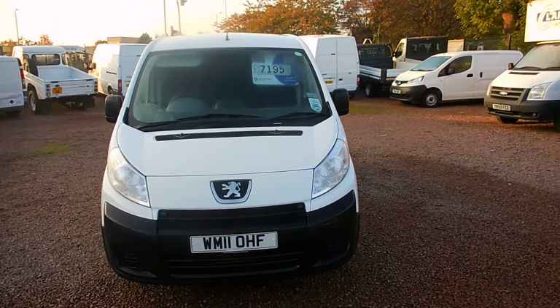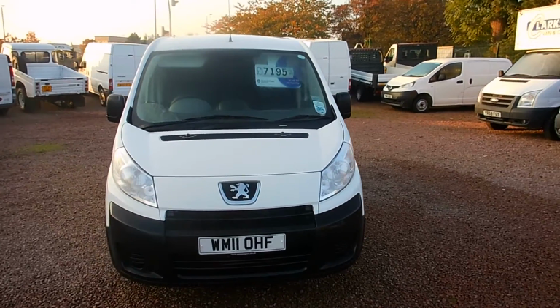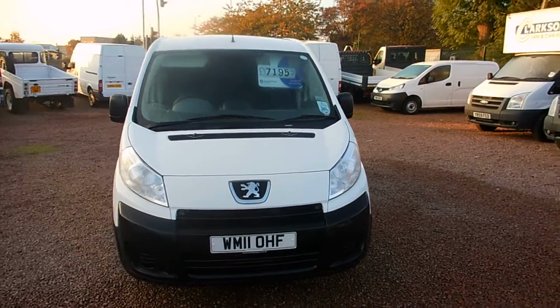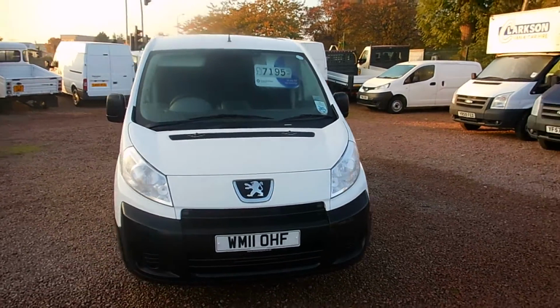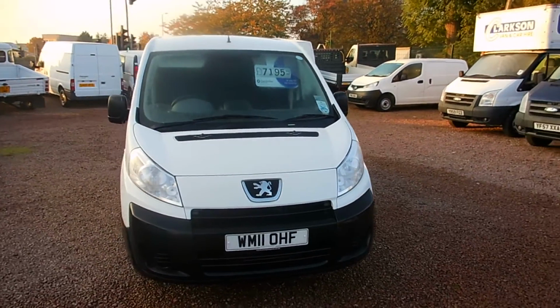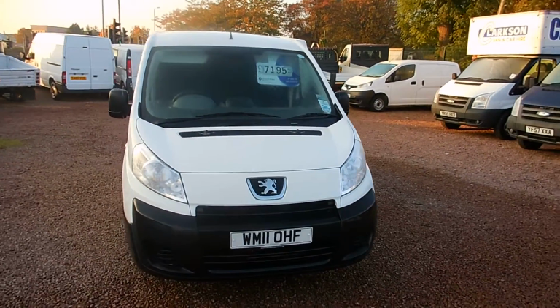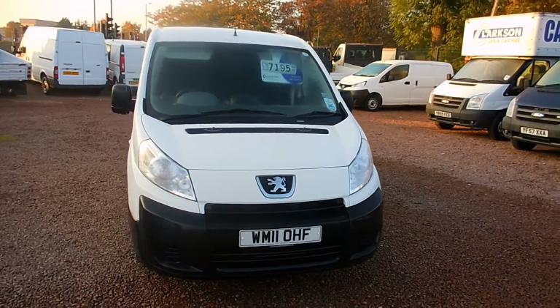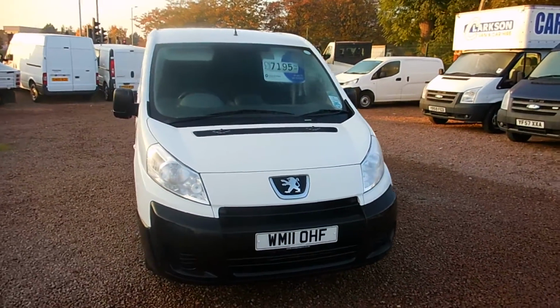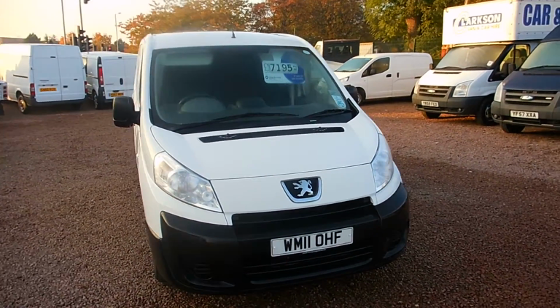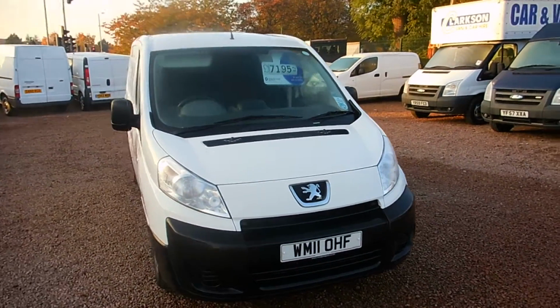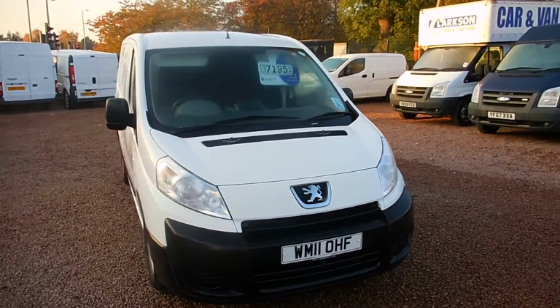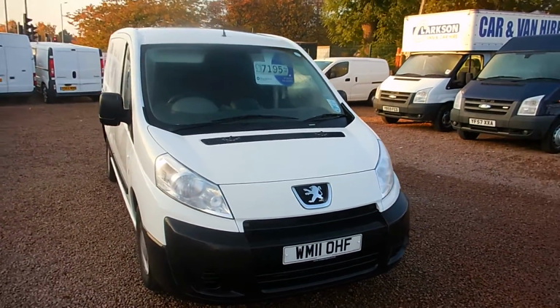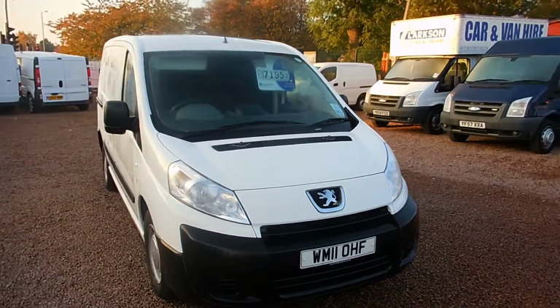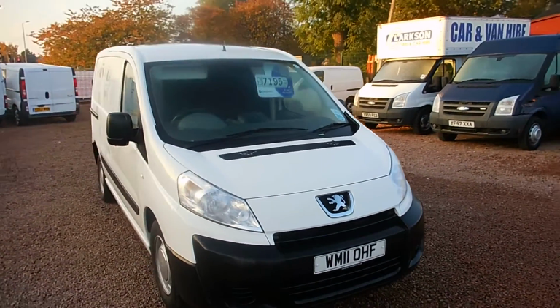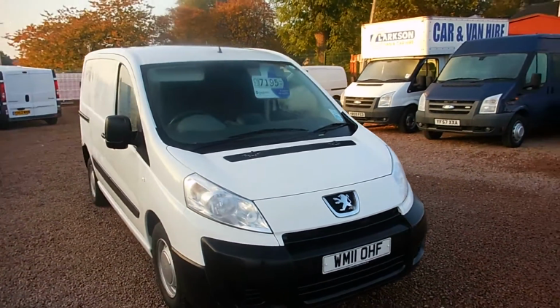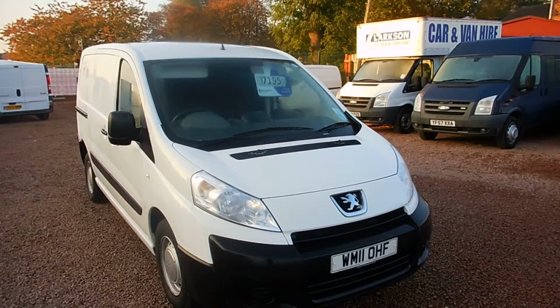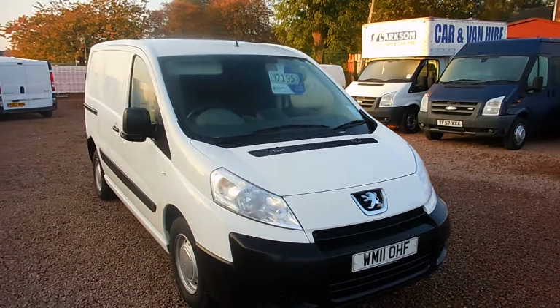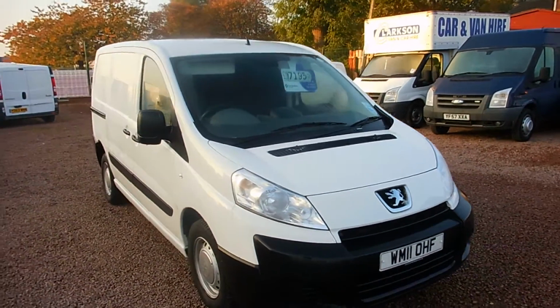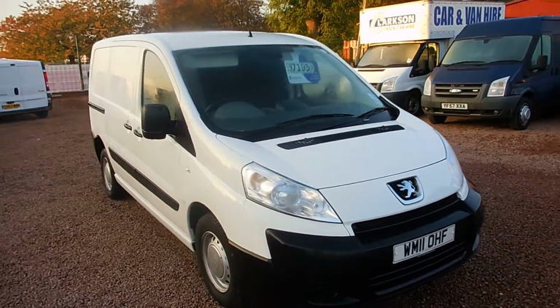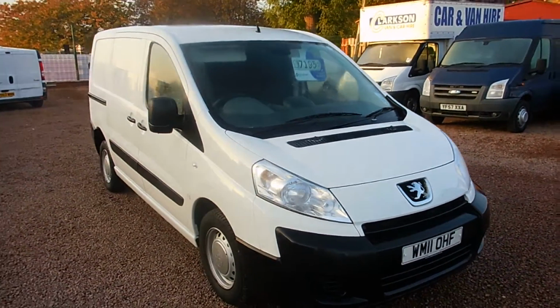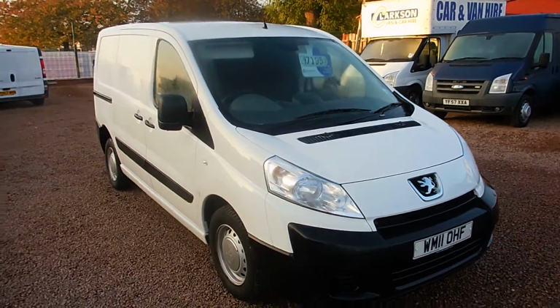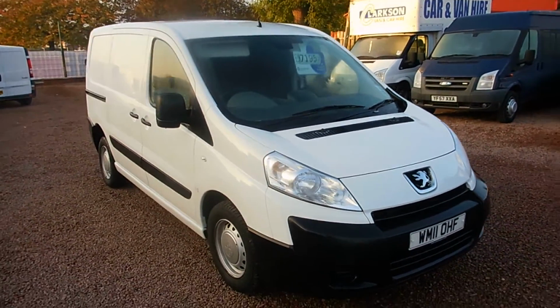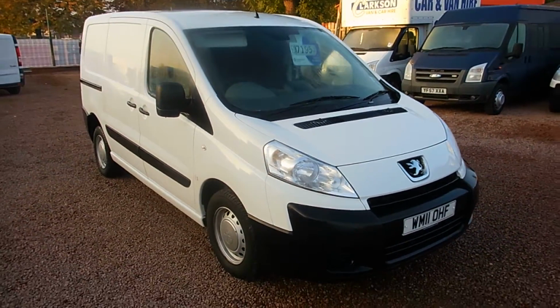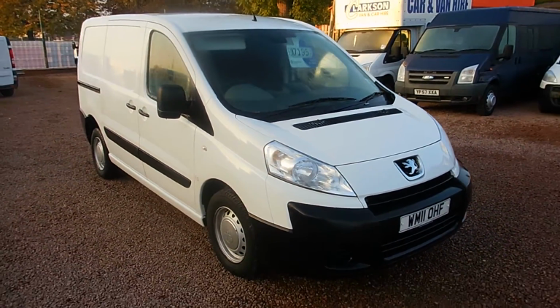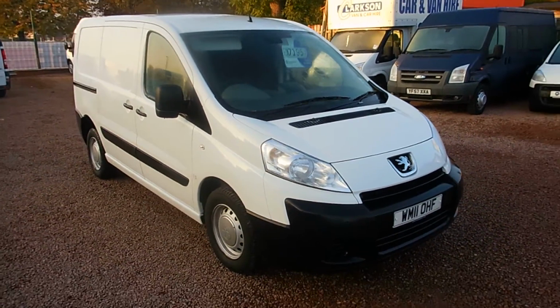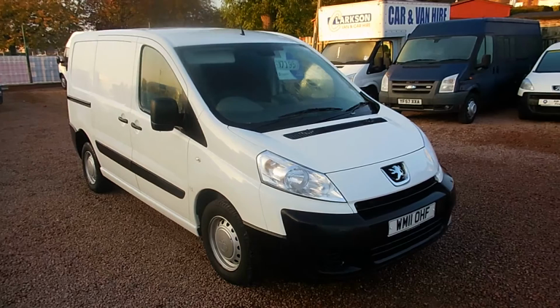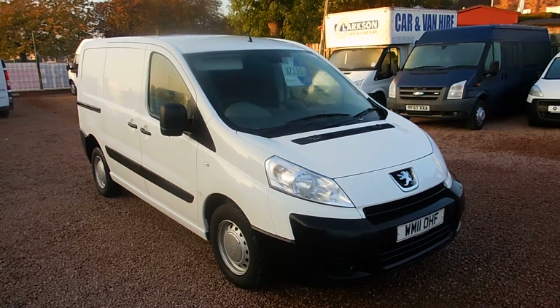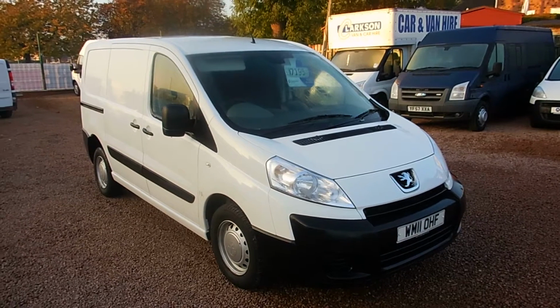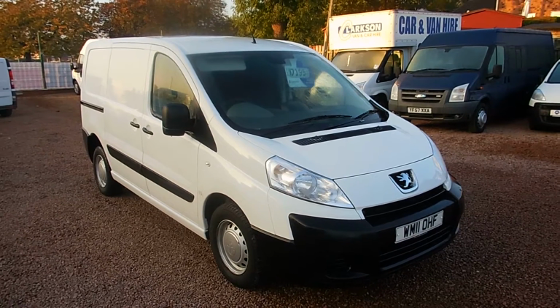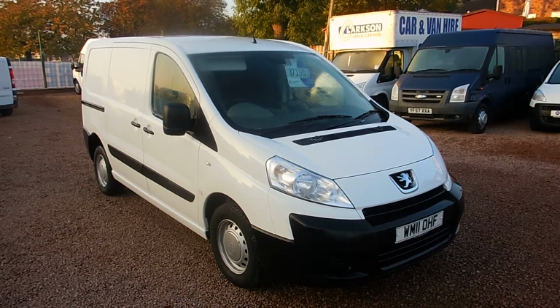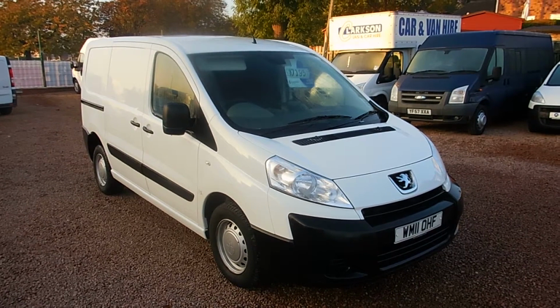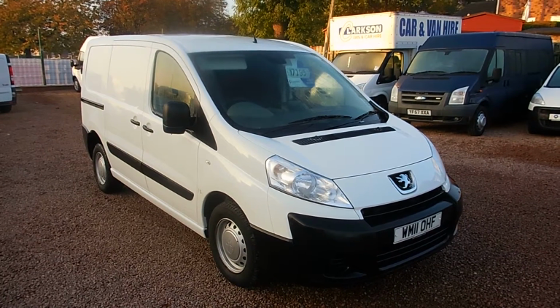It's in absolutely immaculate condition both inside and out. So let's get a quick wee look in the cab.